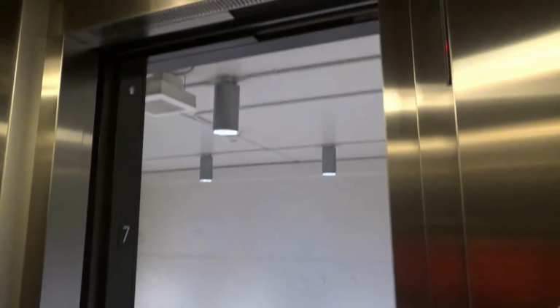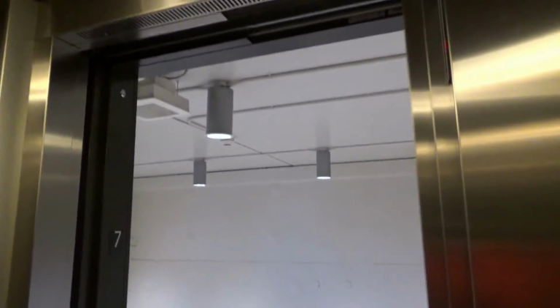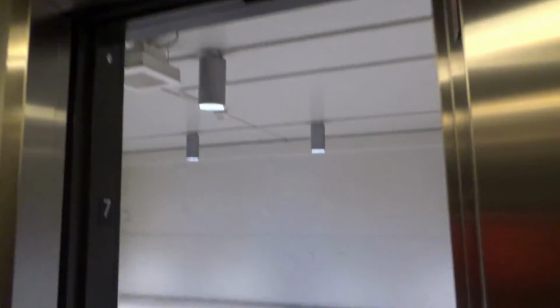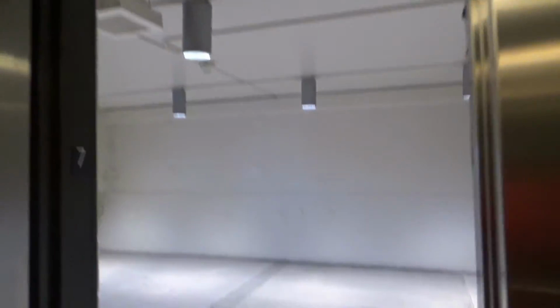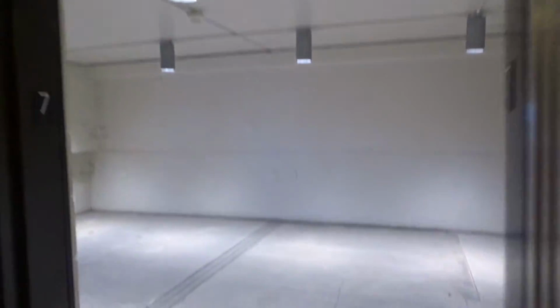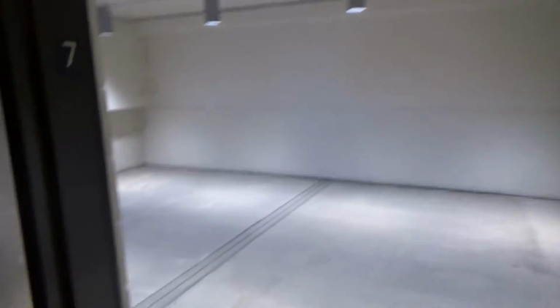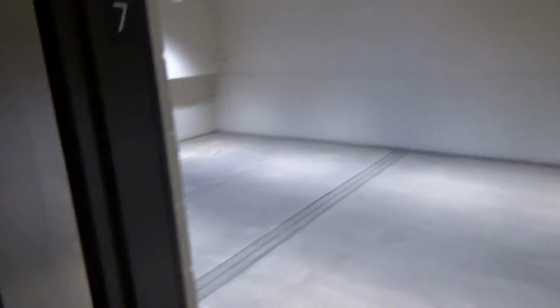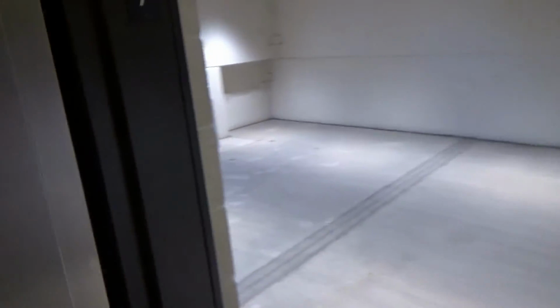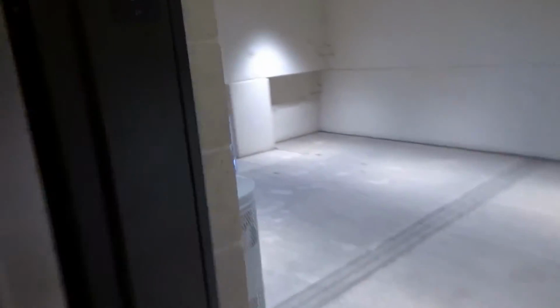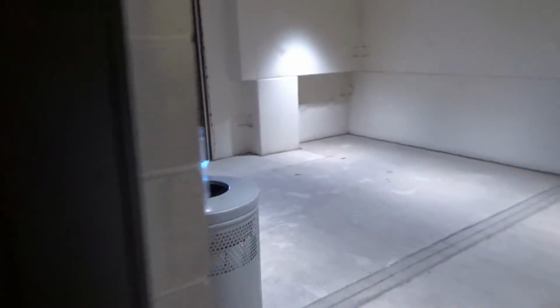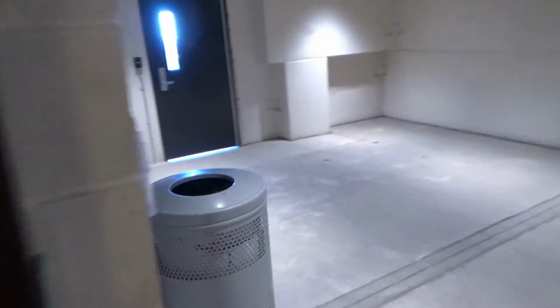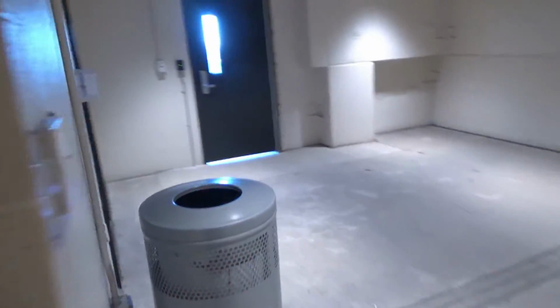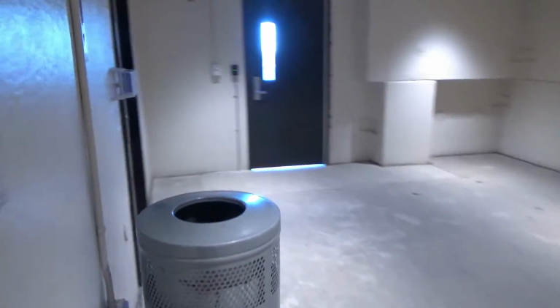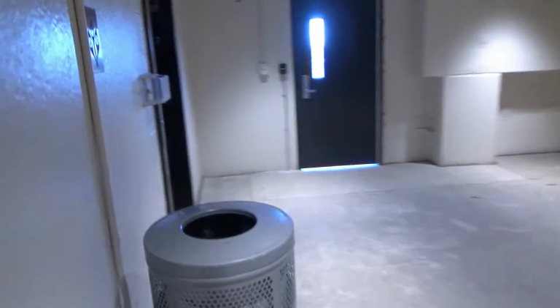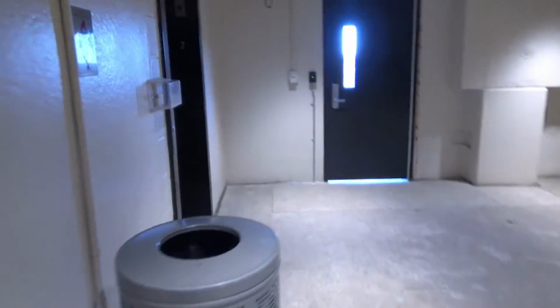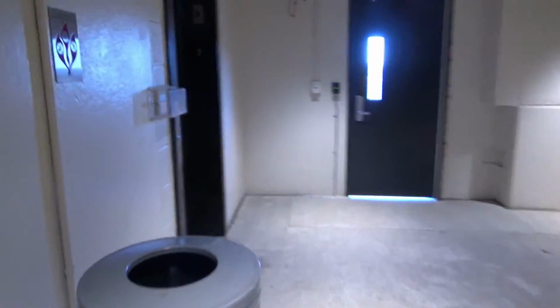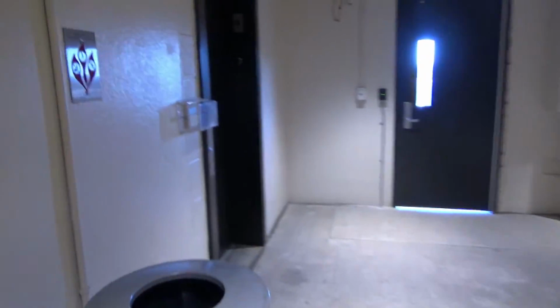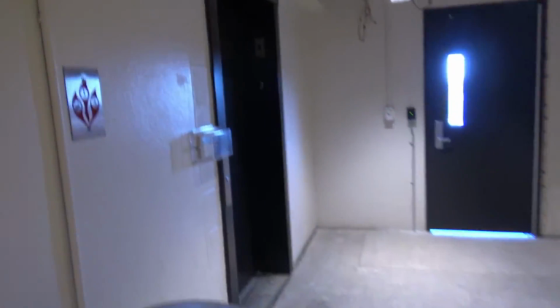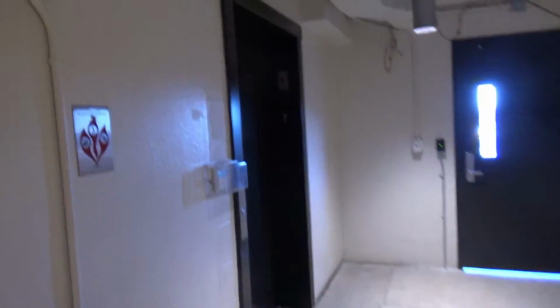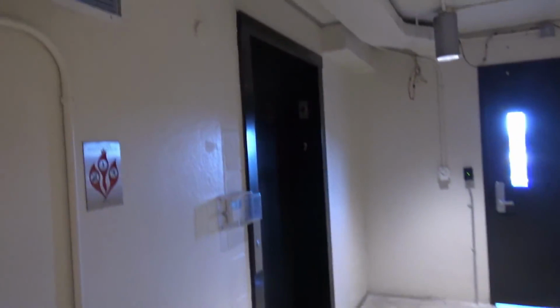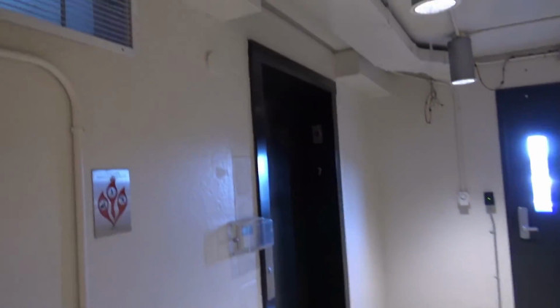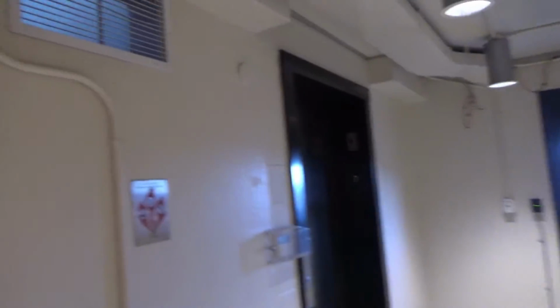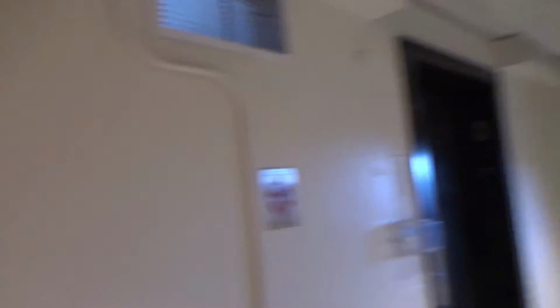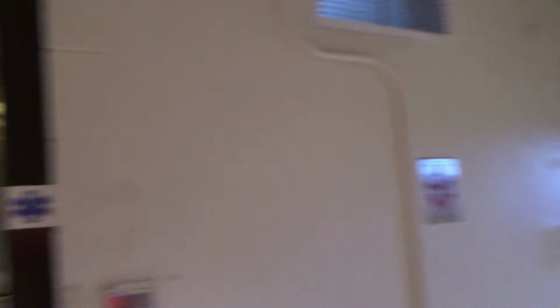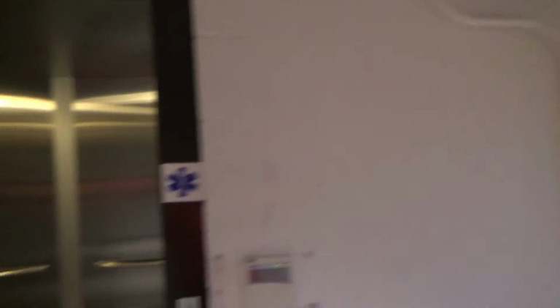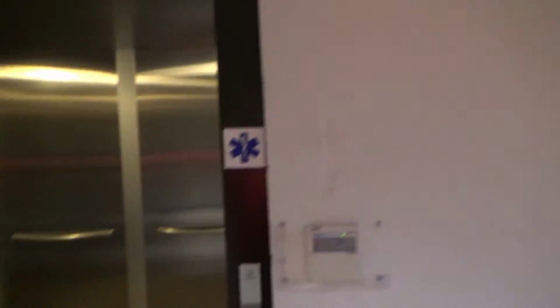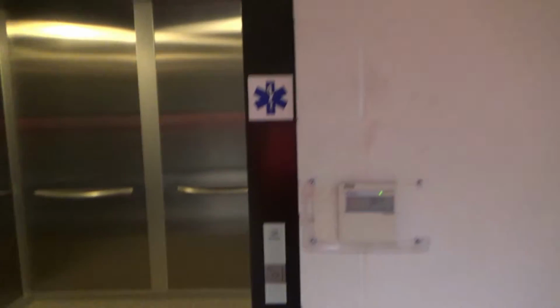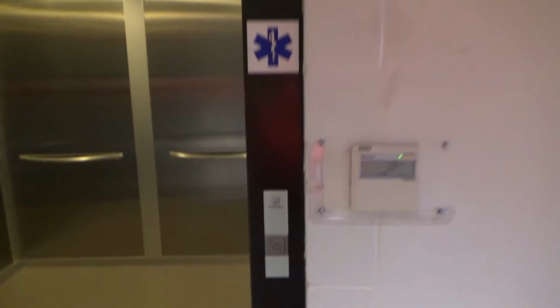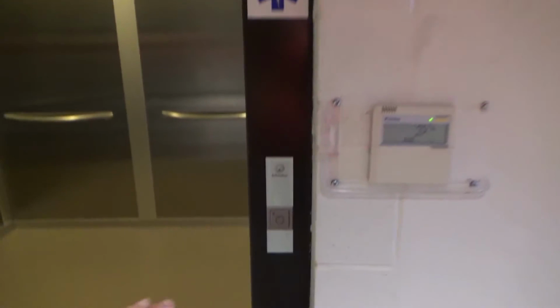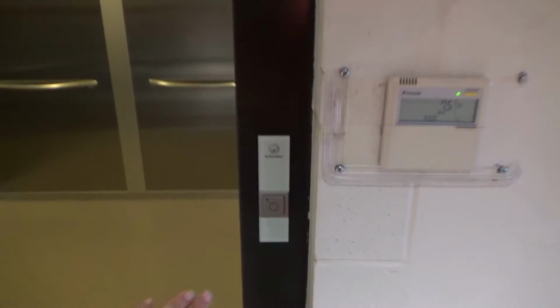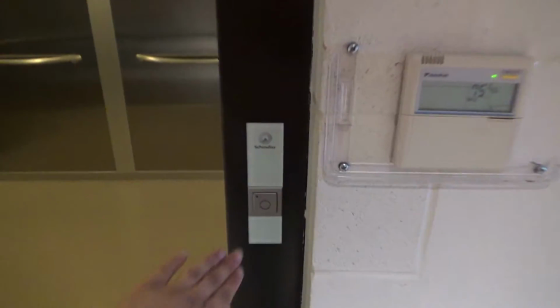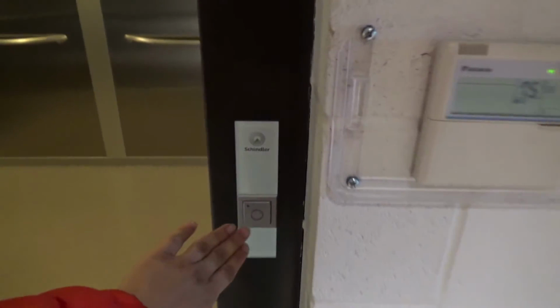We've both got a powder coat out here, as you can see. We'll make a chime.